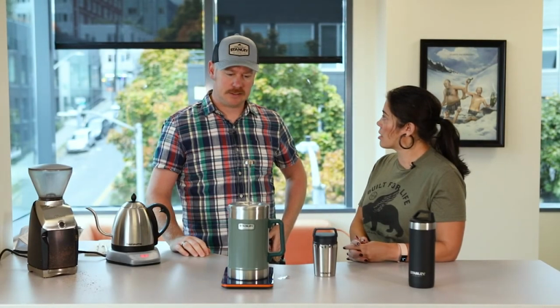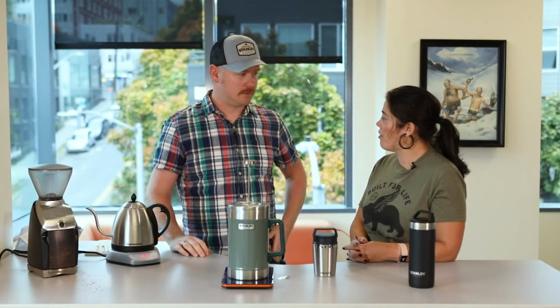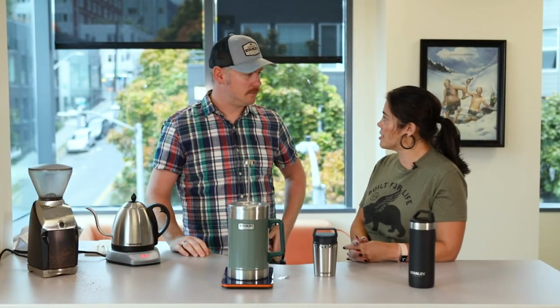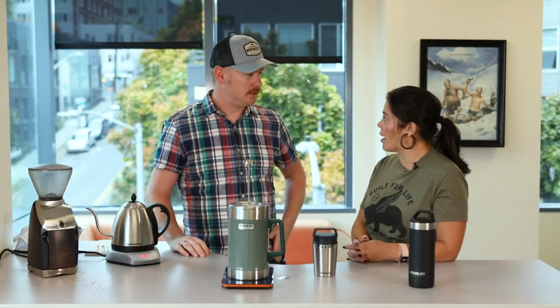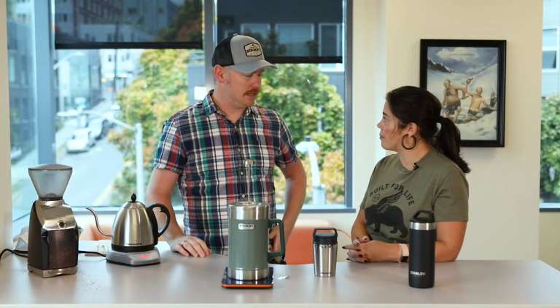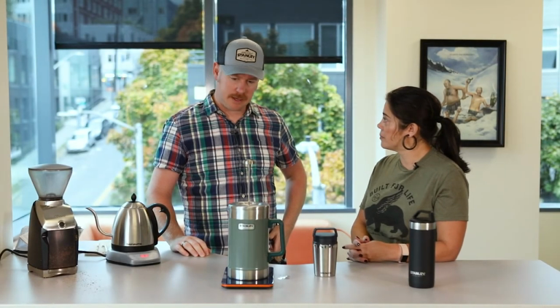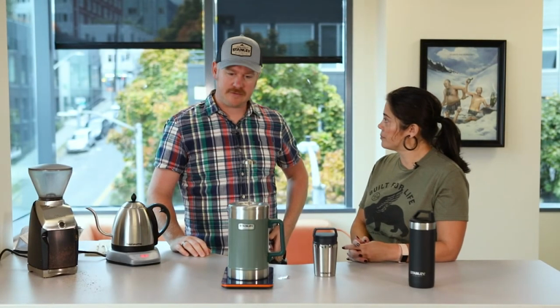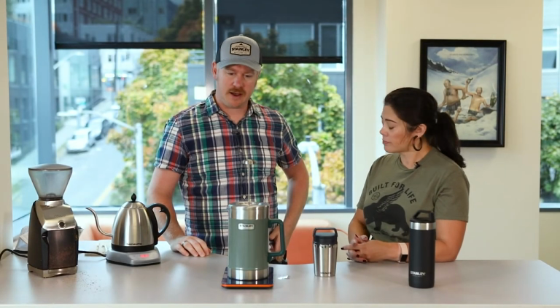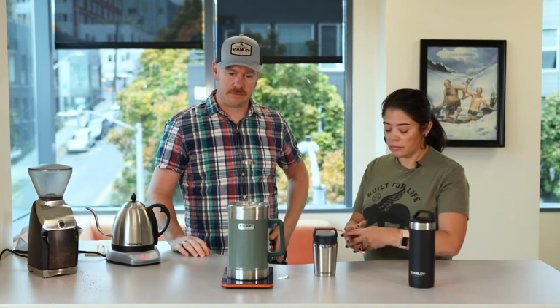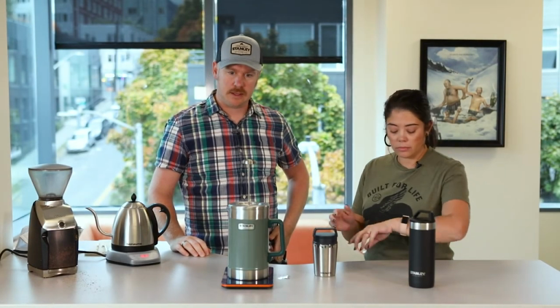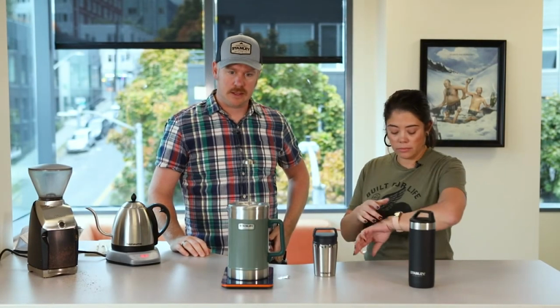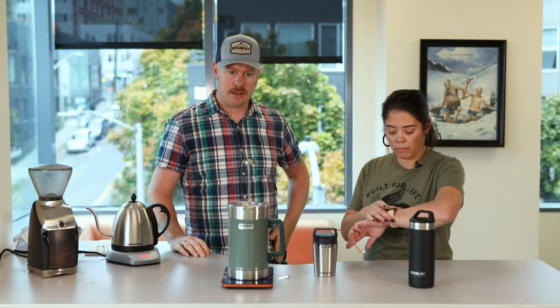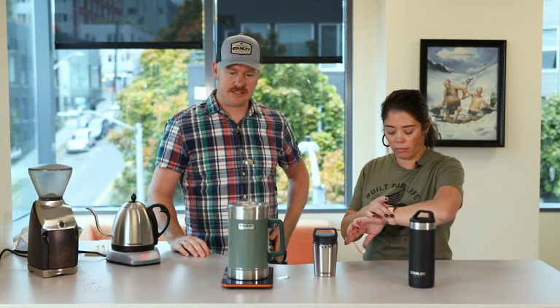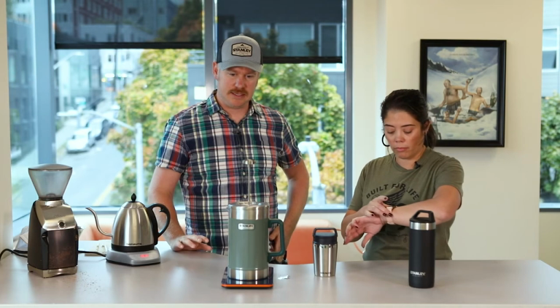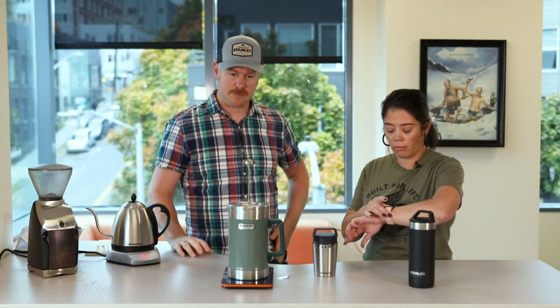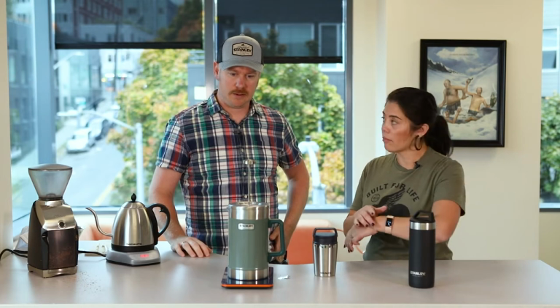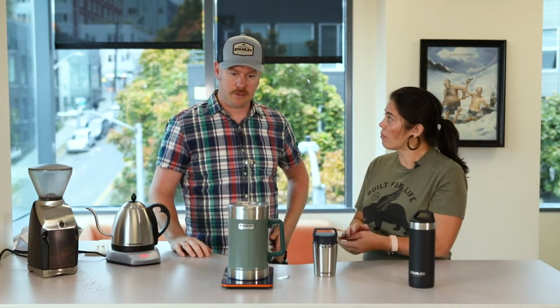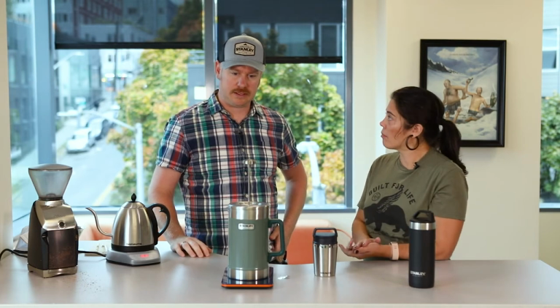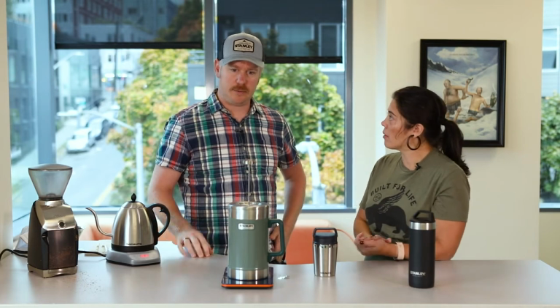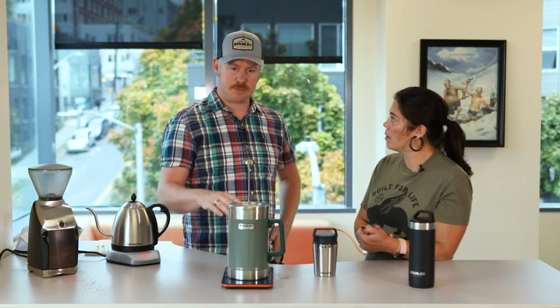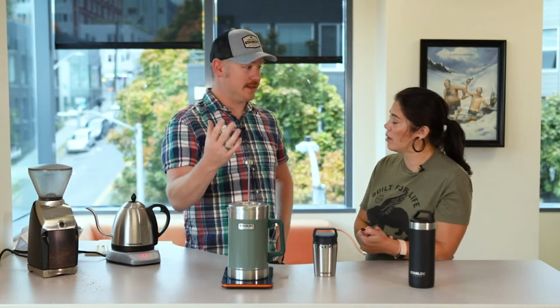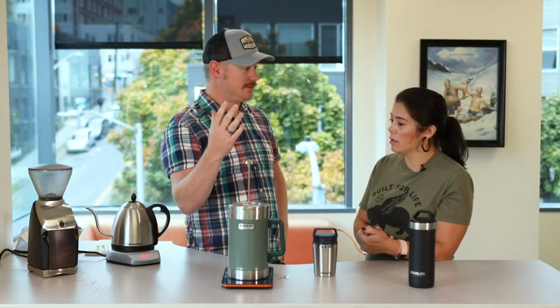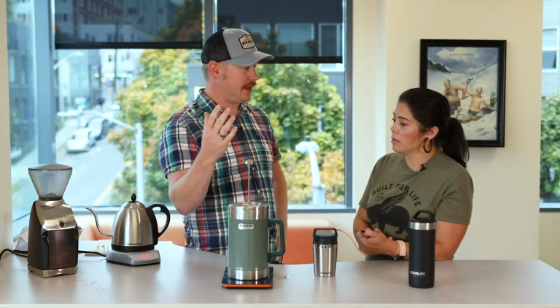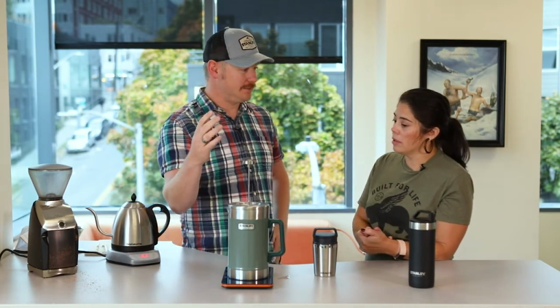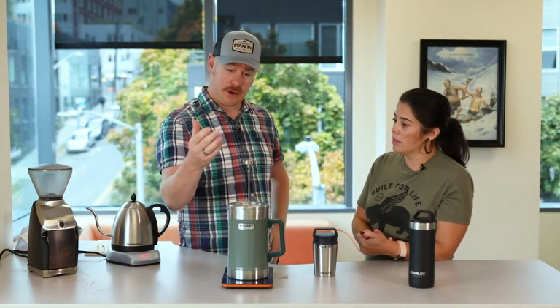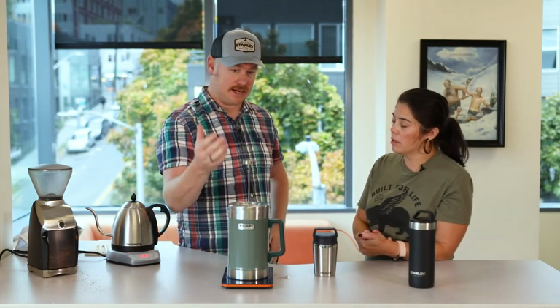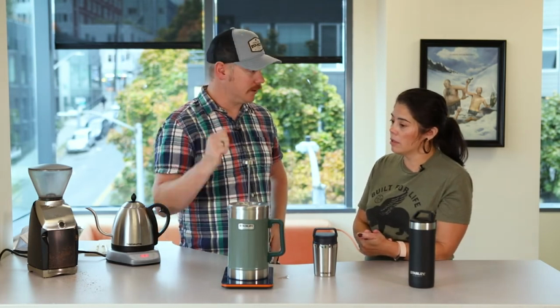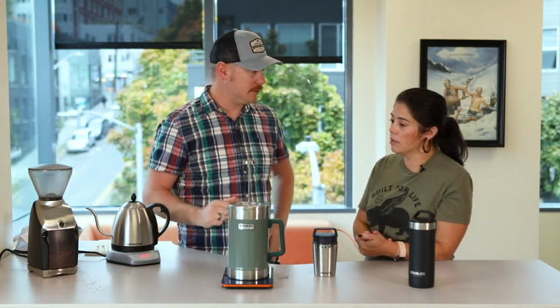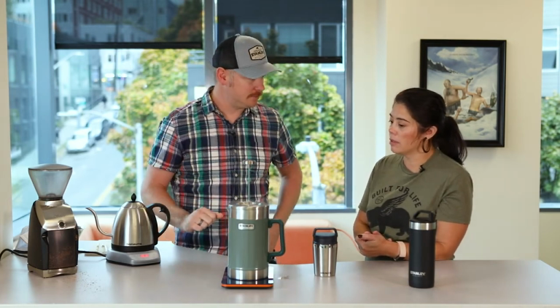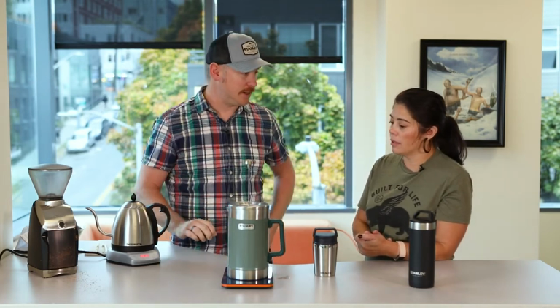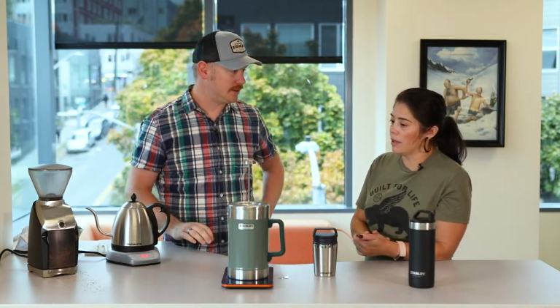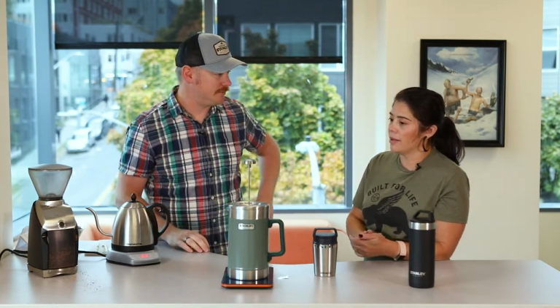It's coffee time. This is the easiest part of the whole thing — now we just press. It's actually quite satisfying. Would you like to press the coffee?